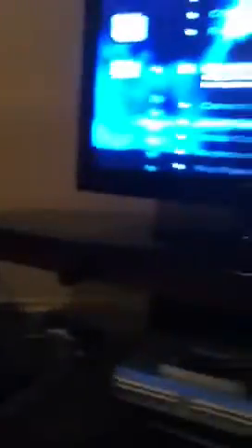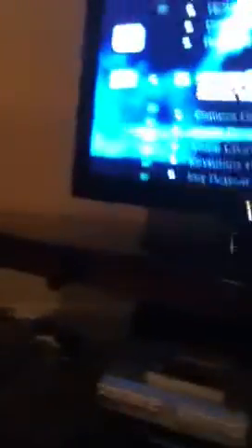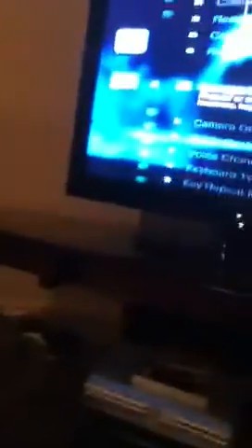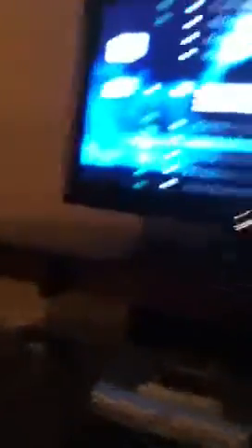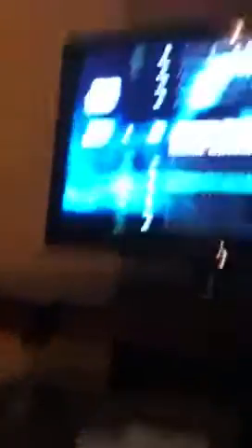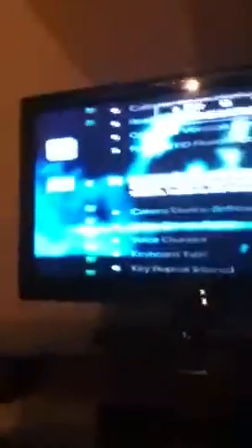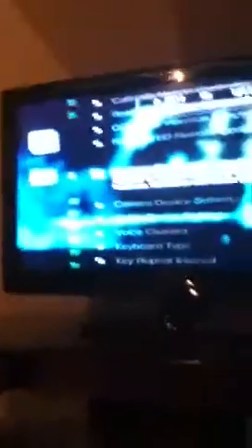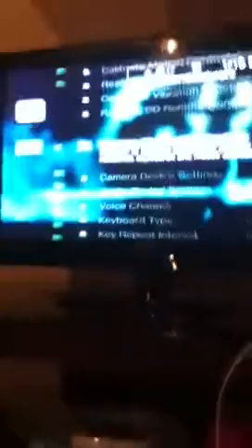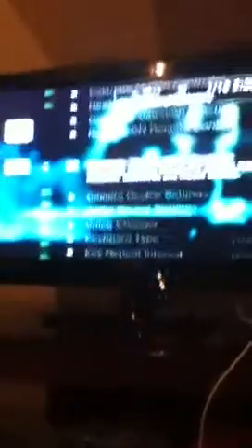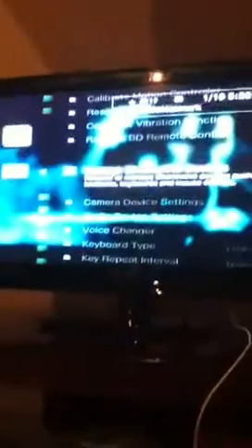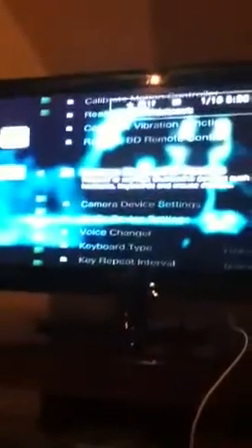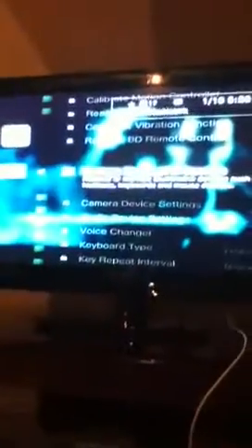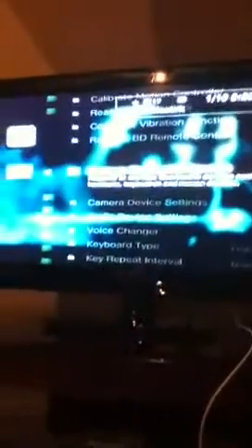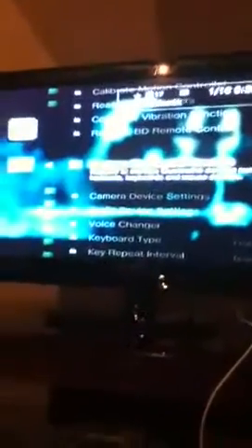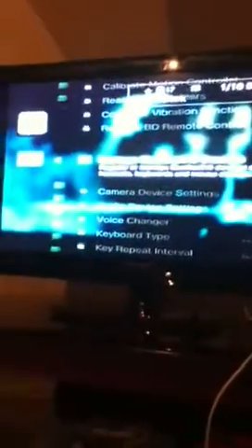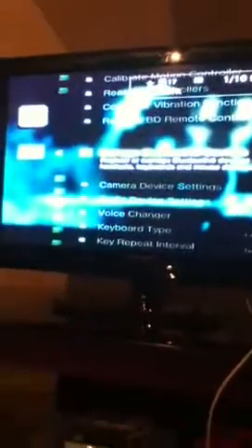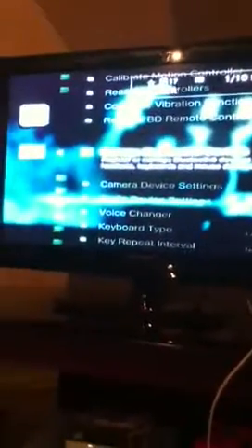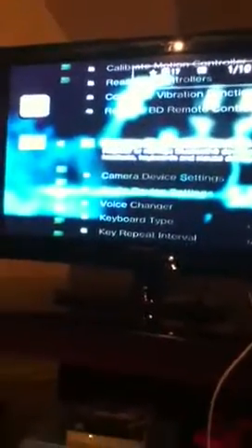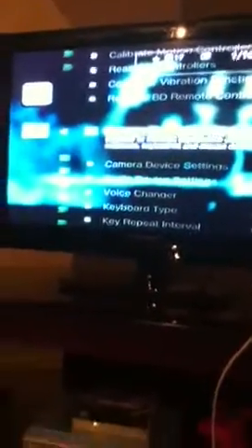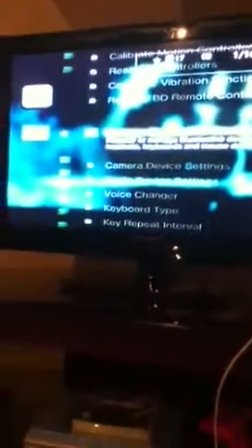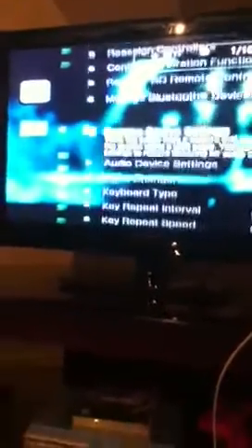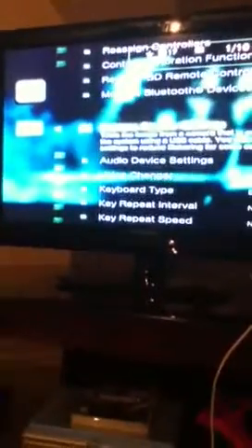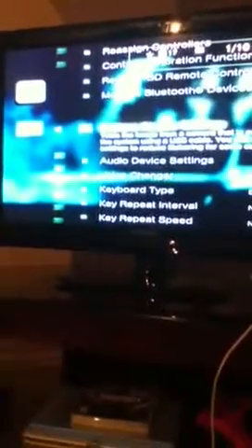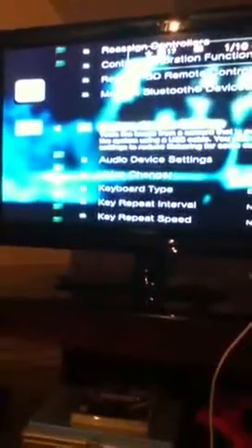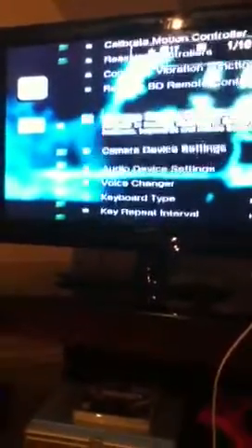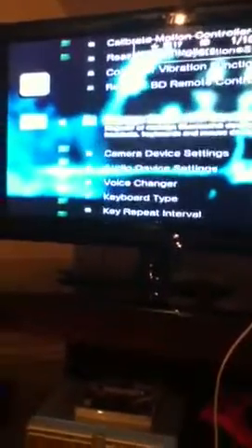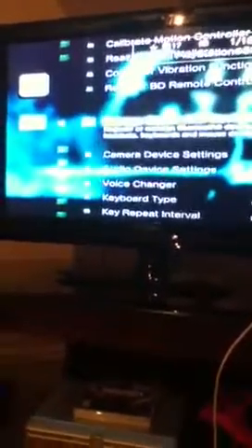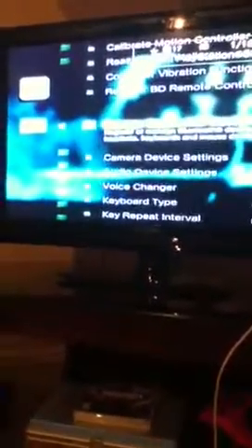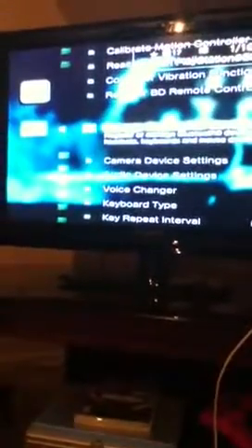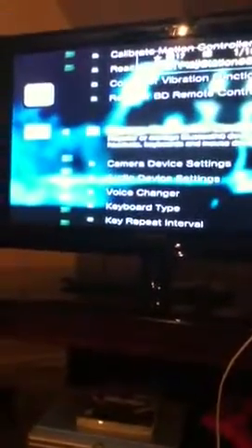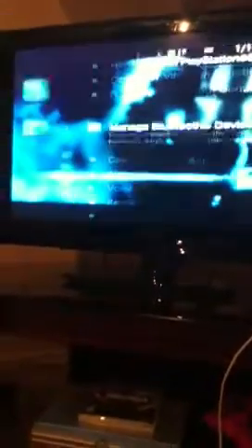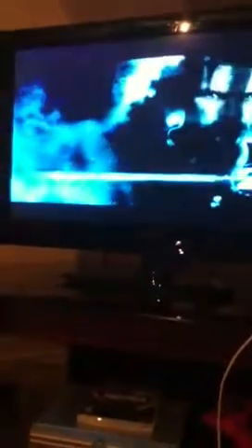First, you go to your Bluetooth settings and manage your Bluetooth devices.